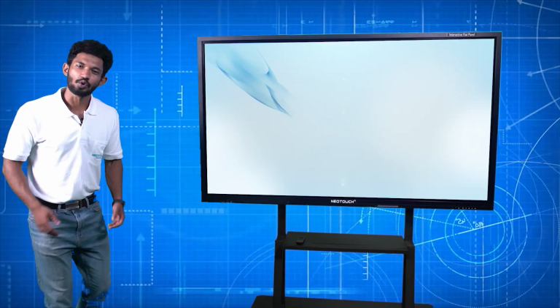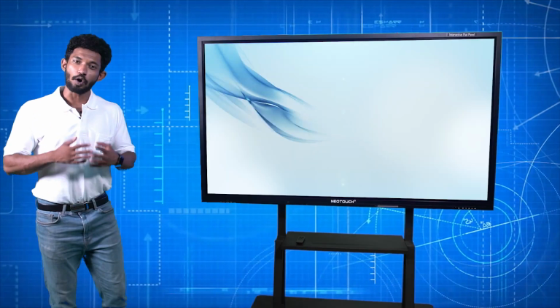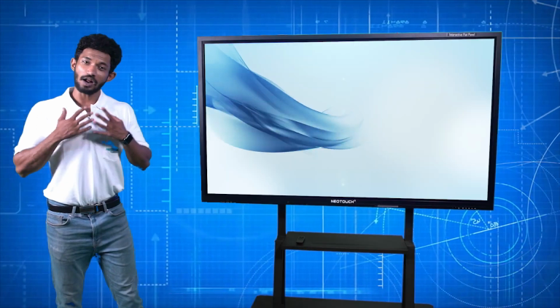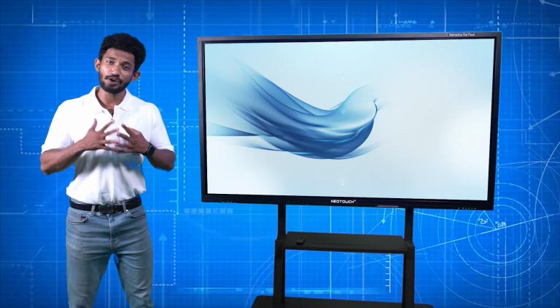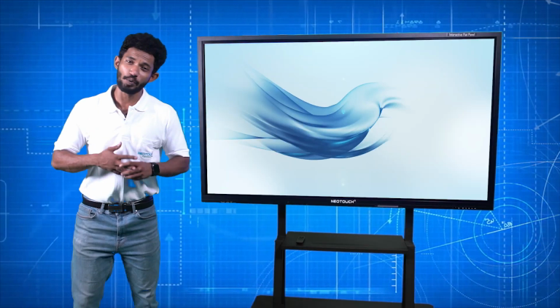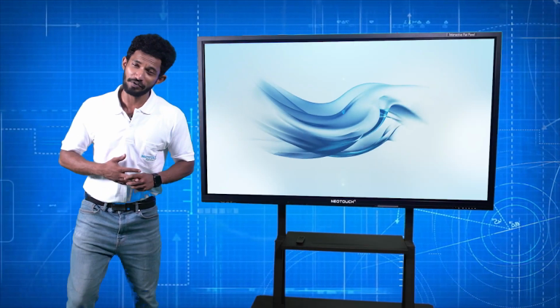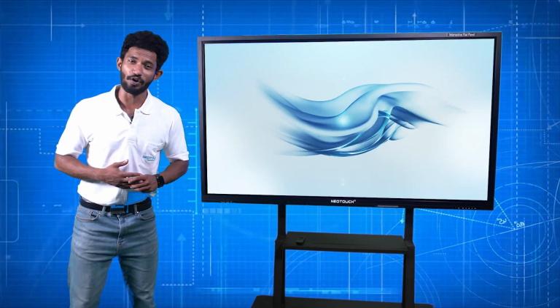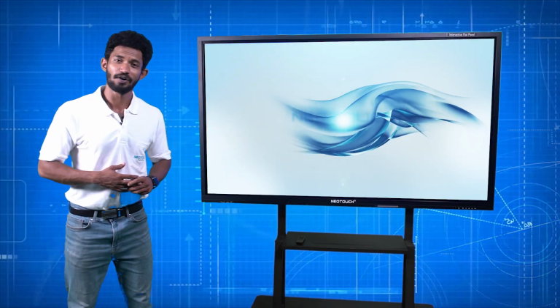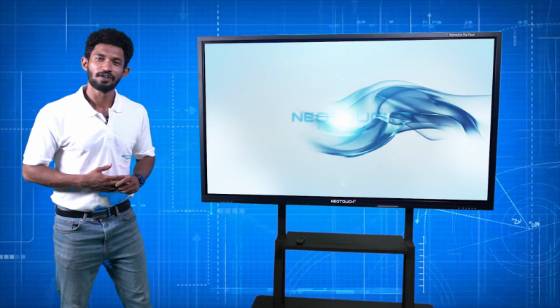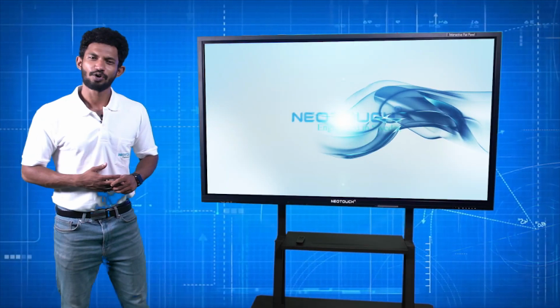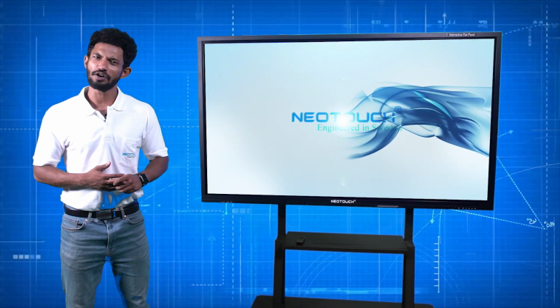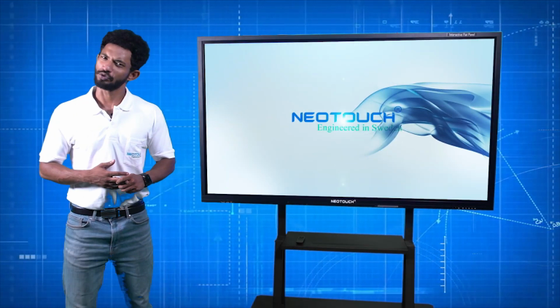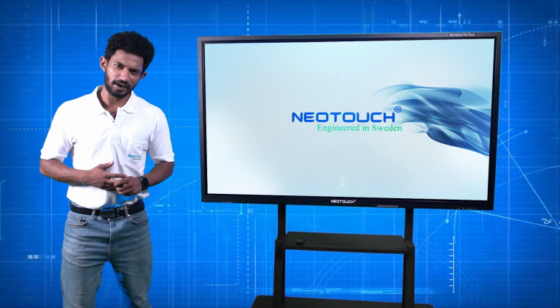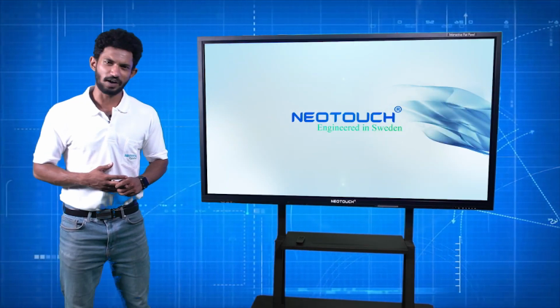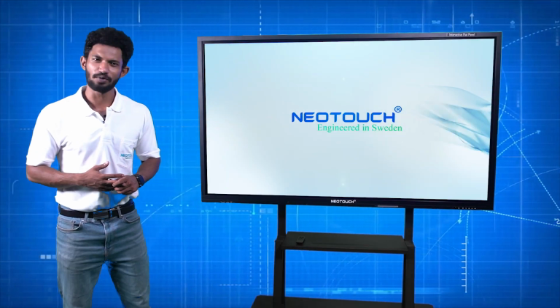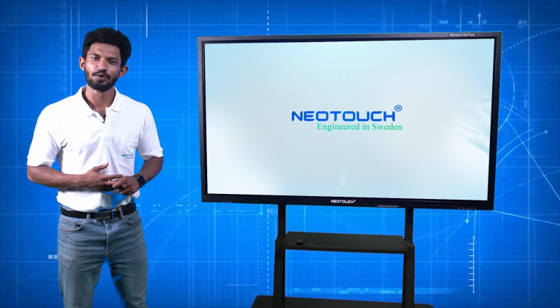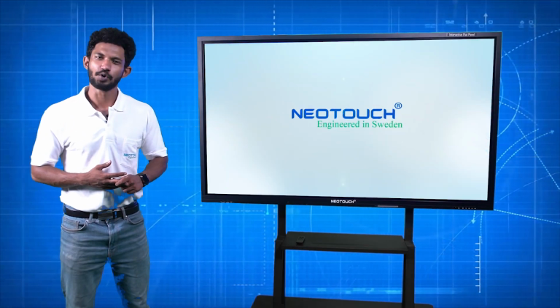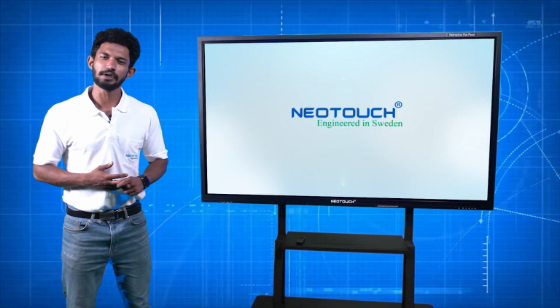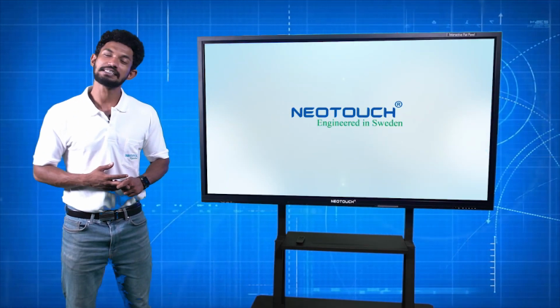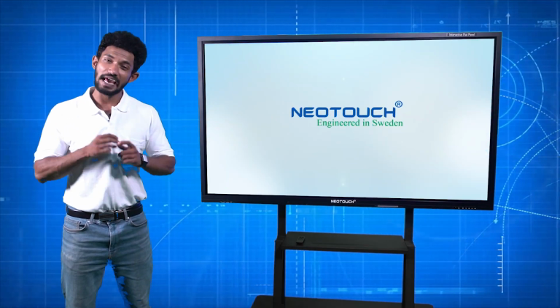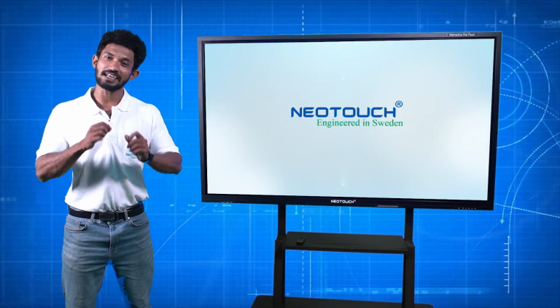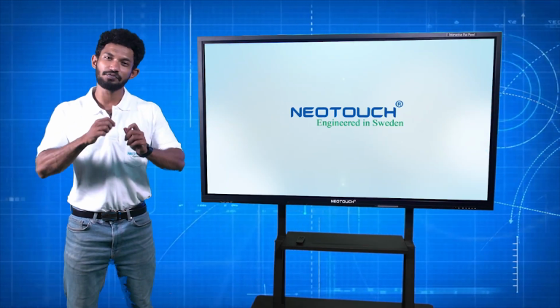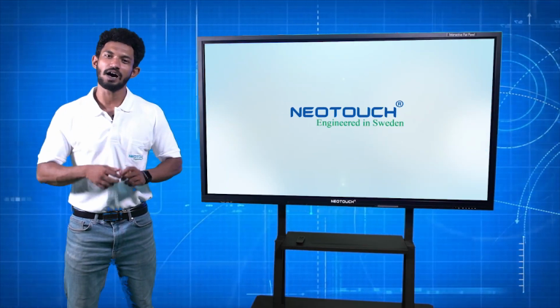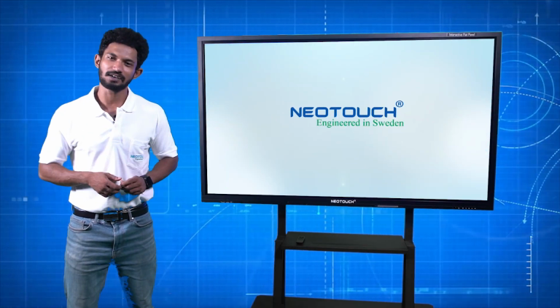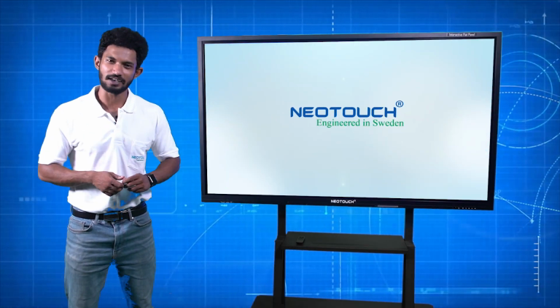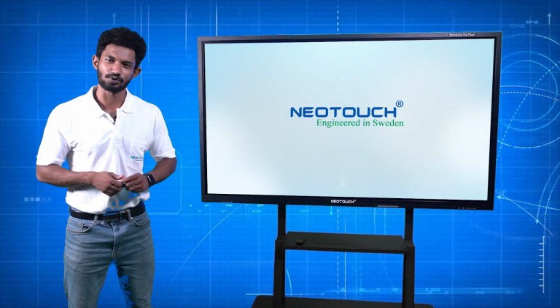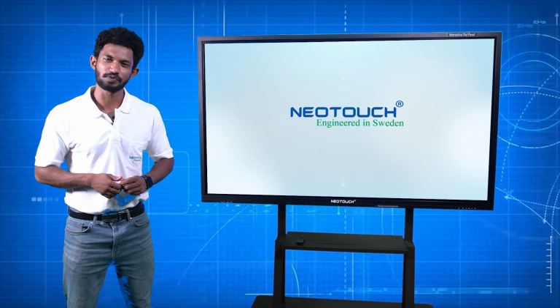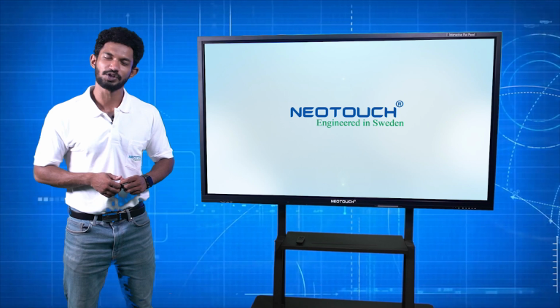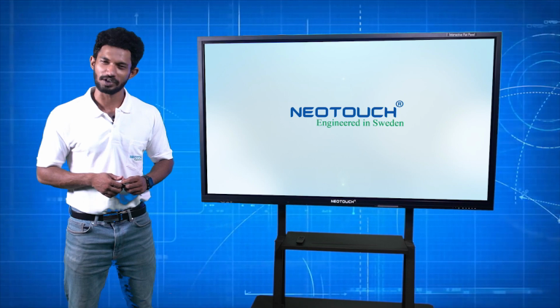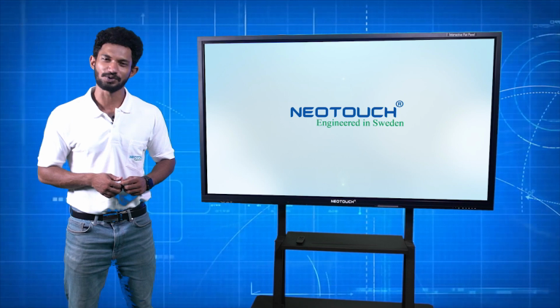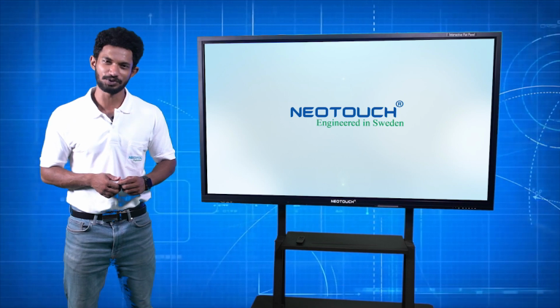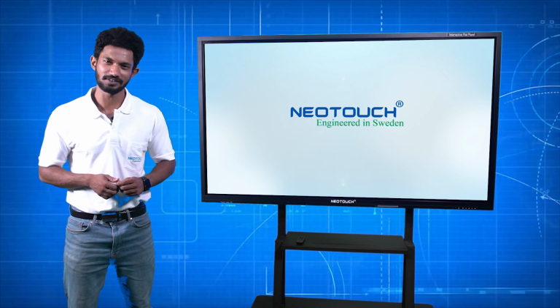So what are you waiting for? Call us right now to build state of the art classrooms with Neotouch solutions.